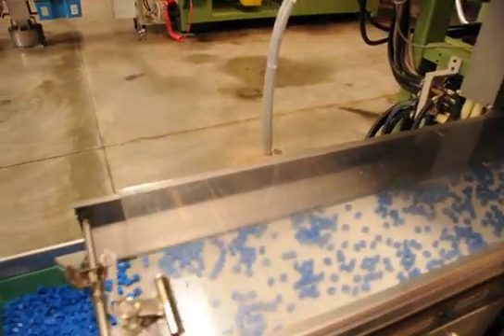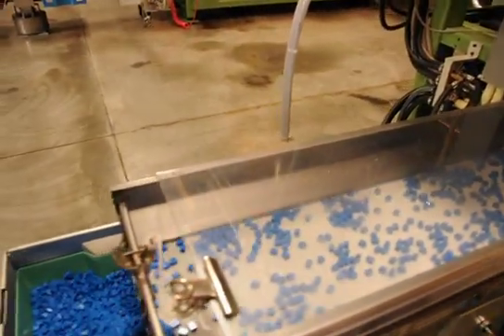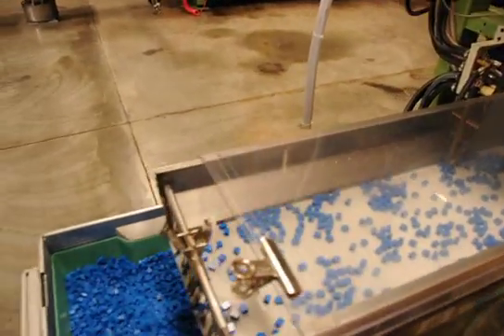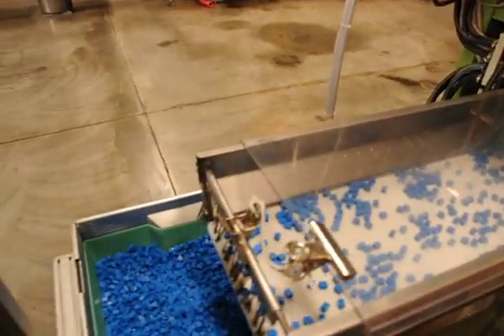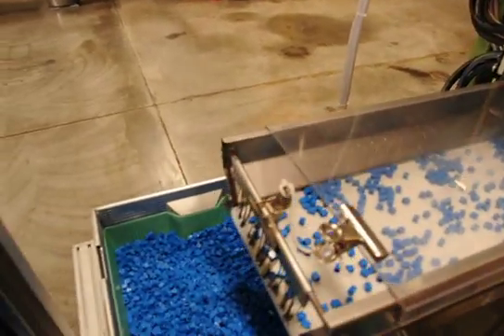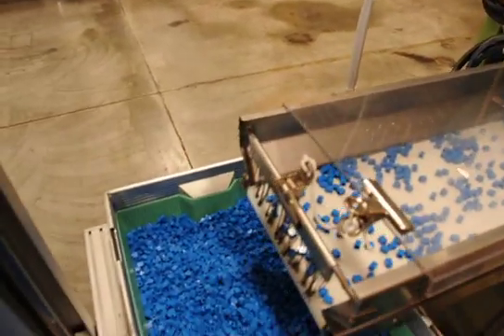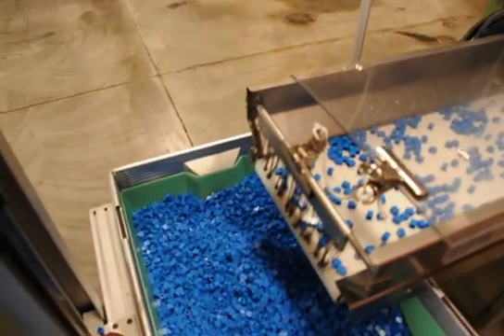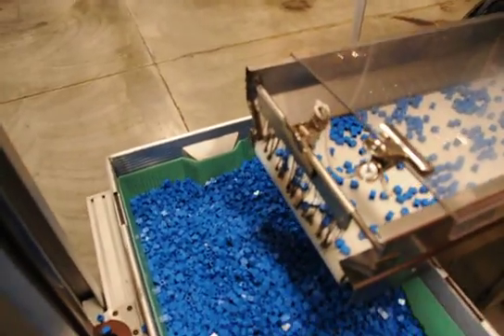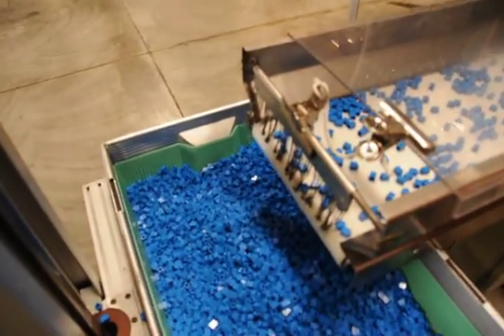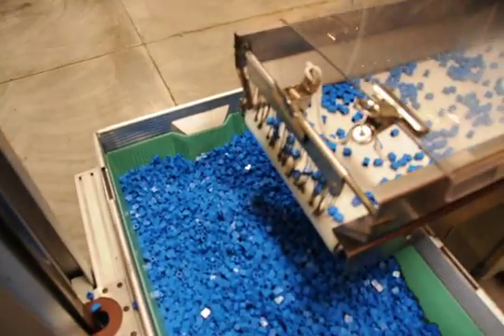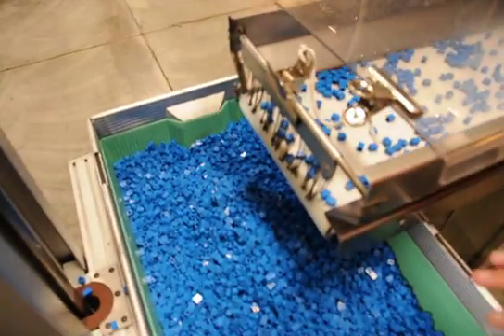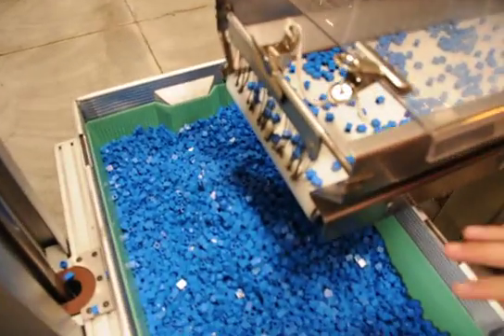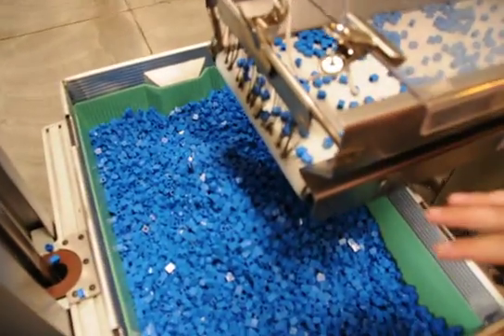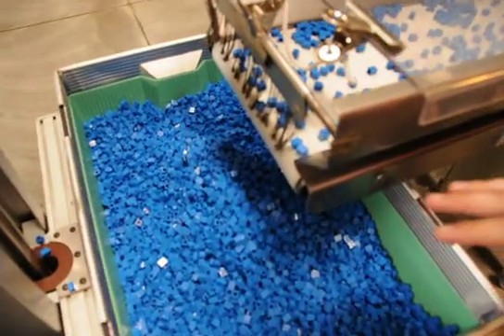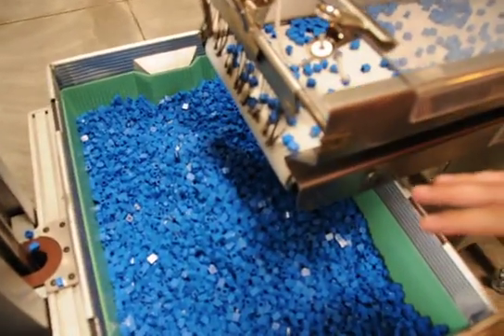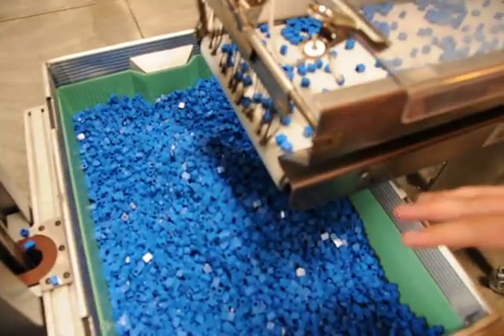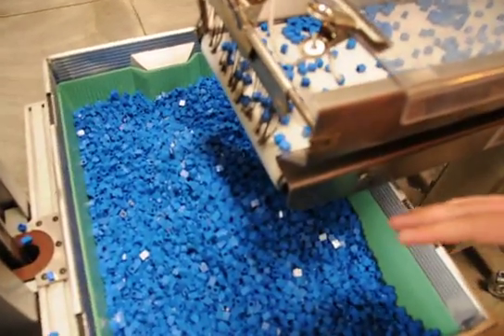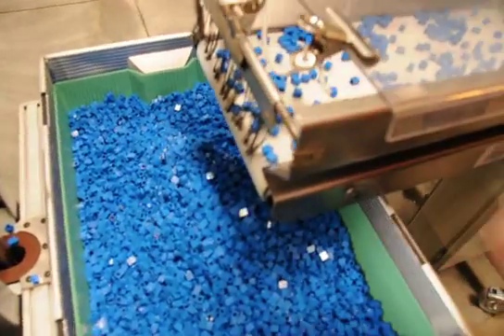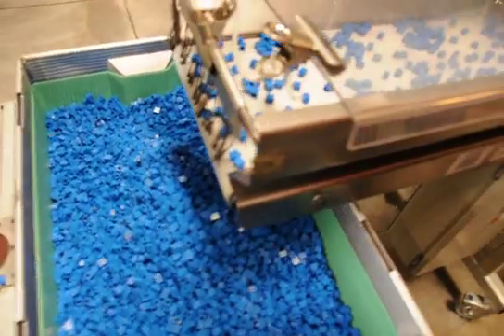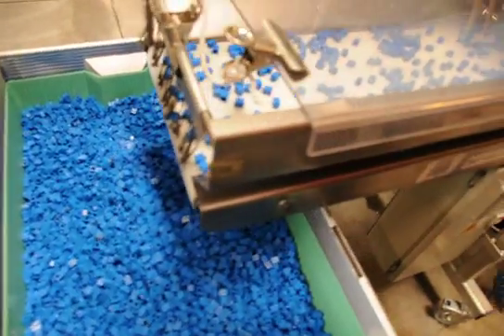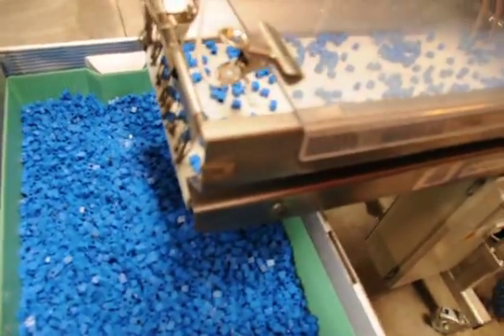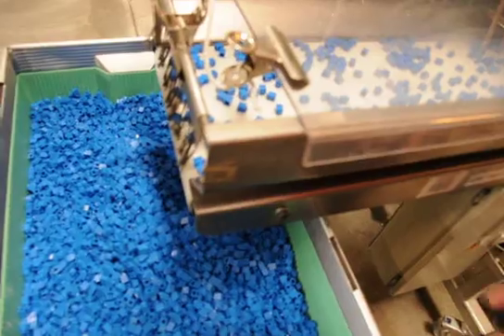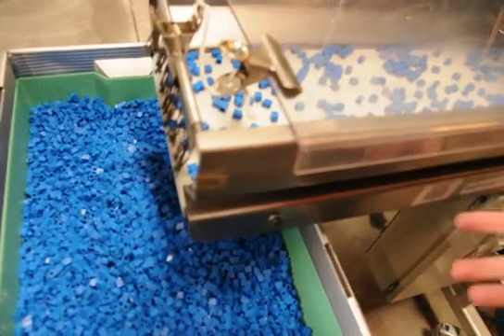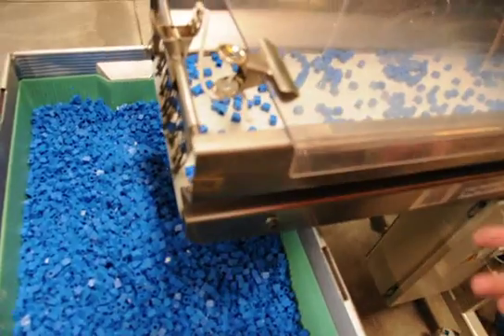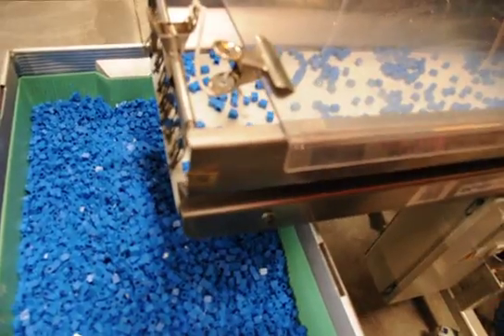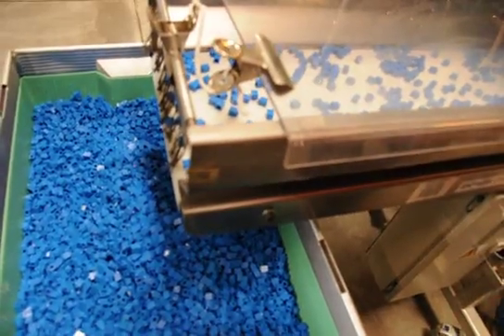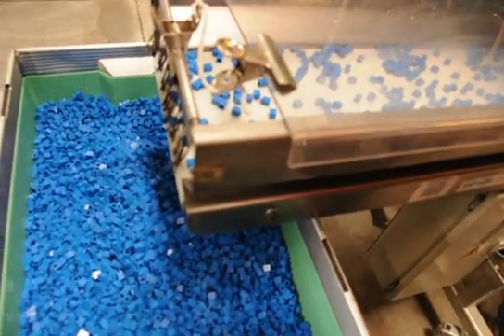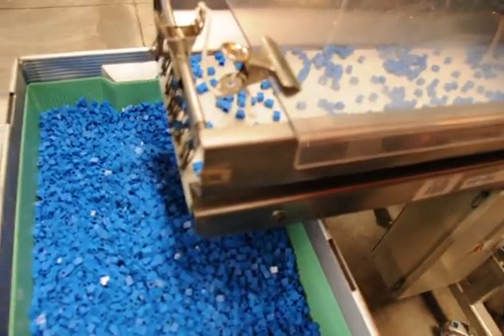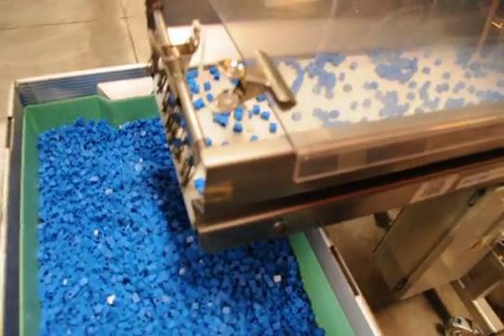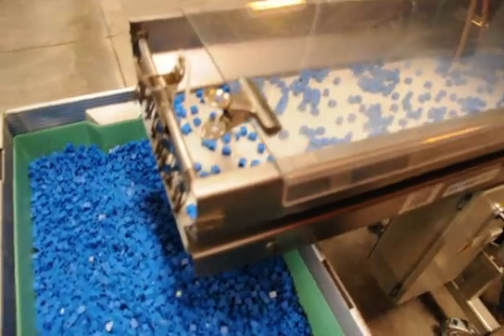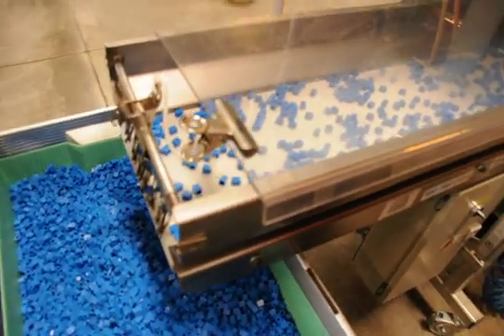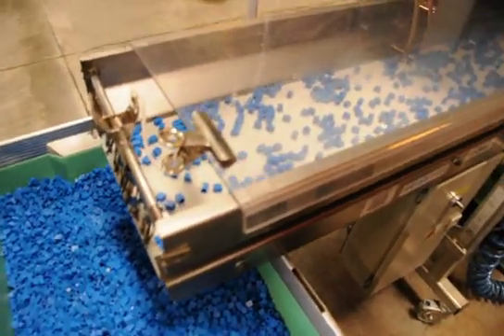Lots of LEGO bricks, and I think the dream of every child is to have a big box of LEGO bricks like this.